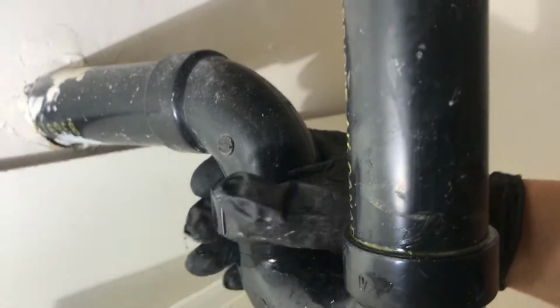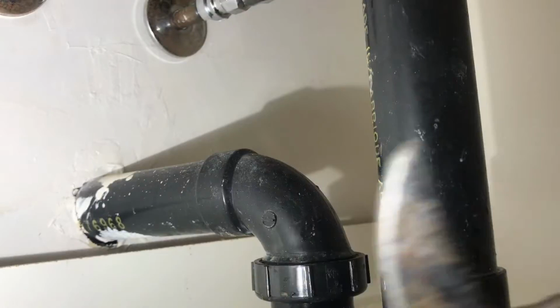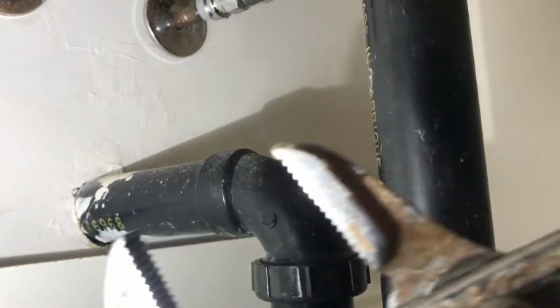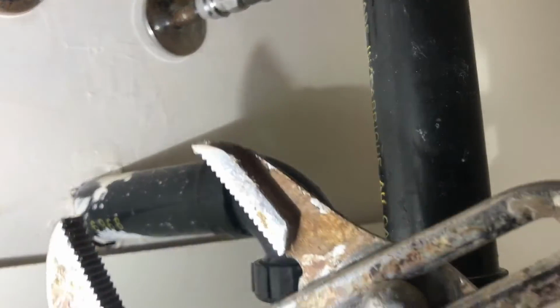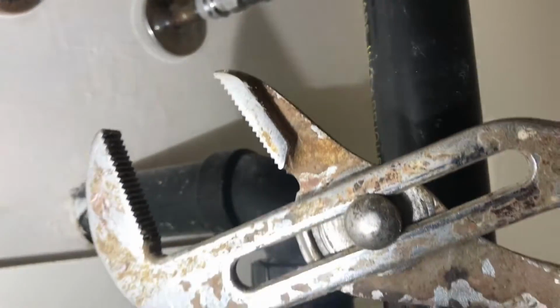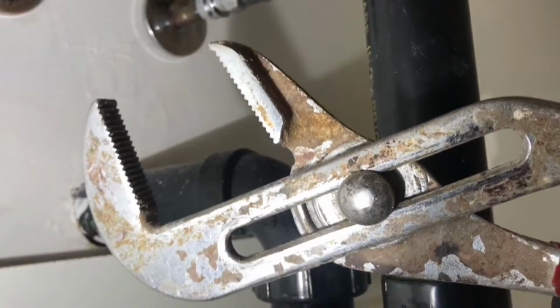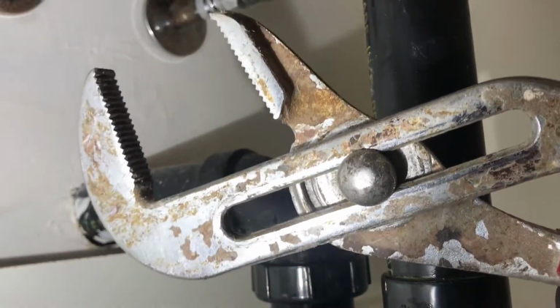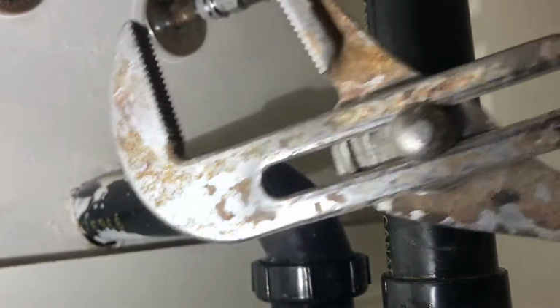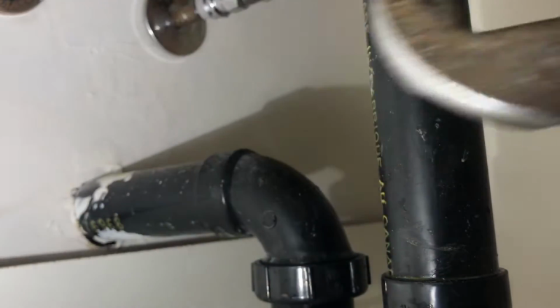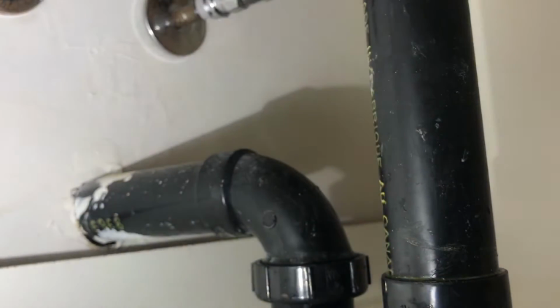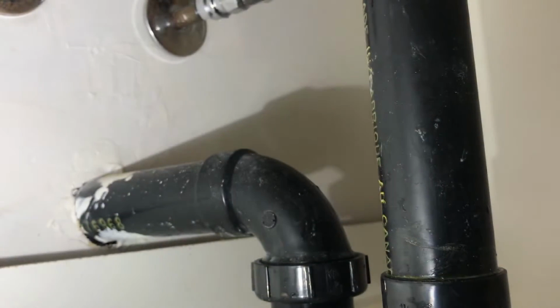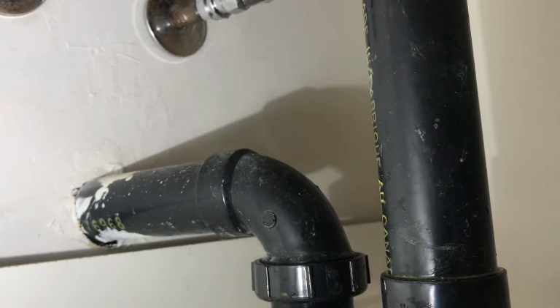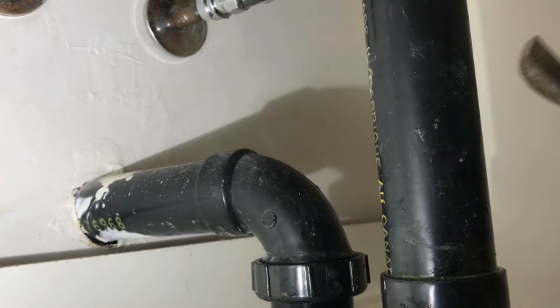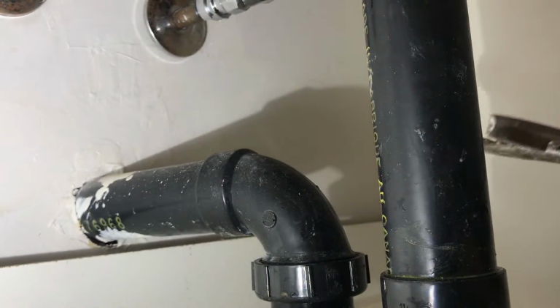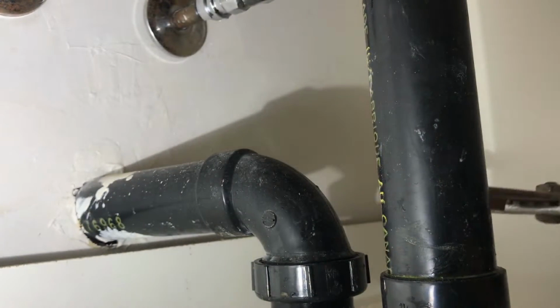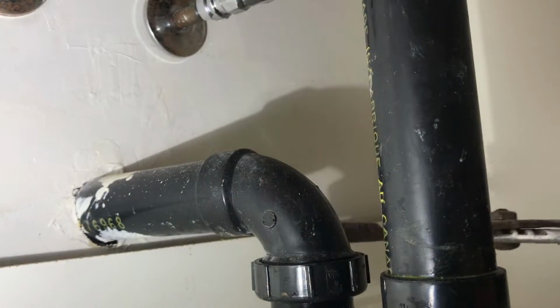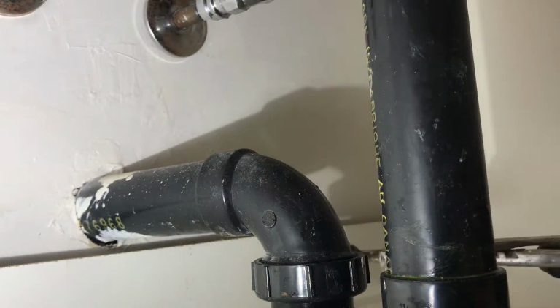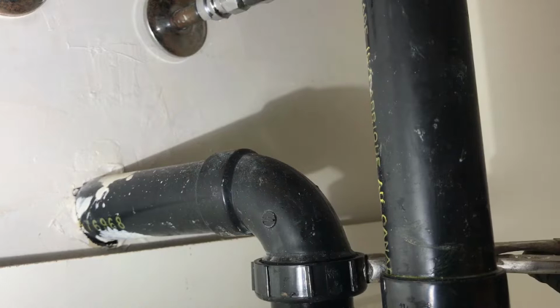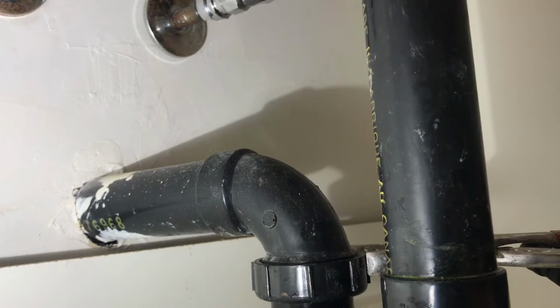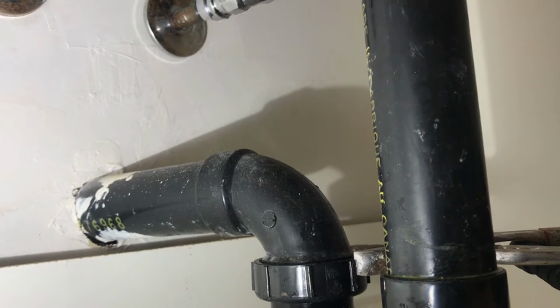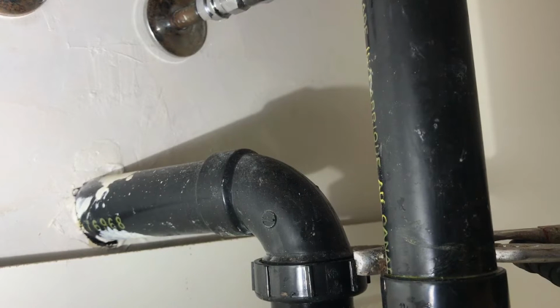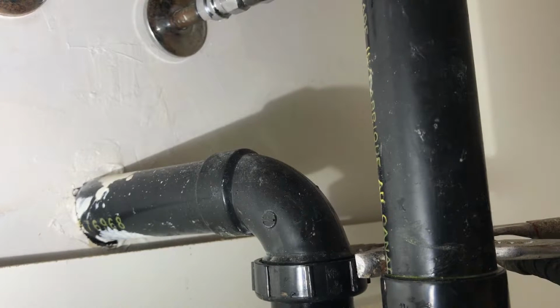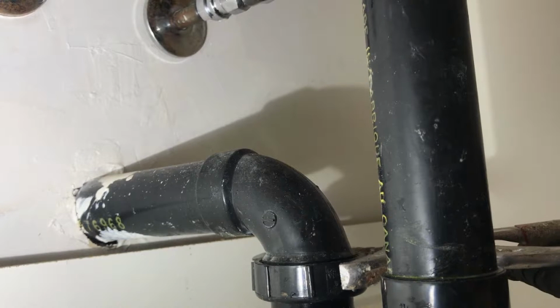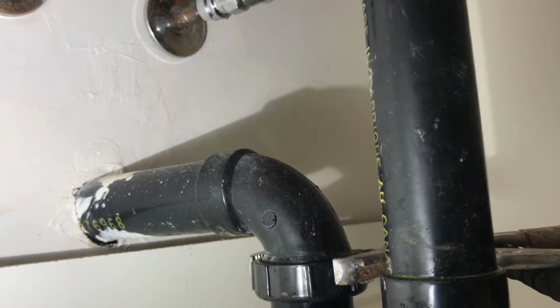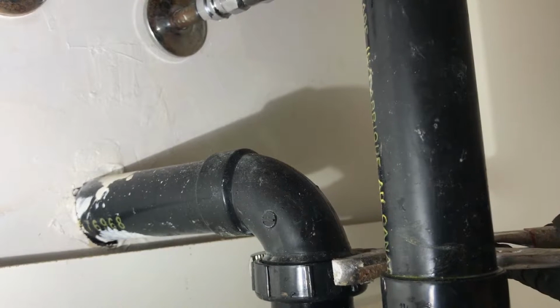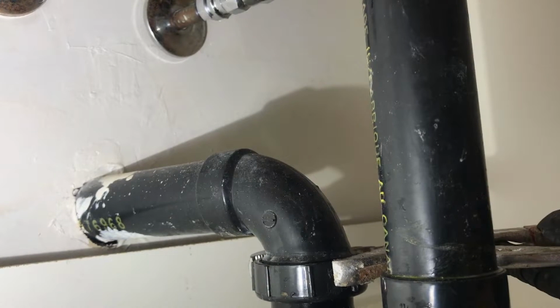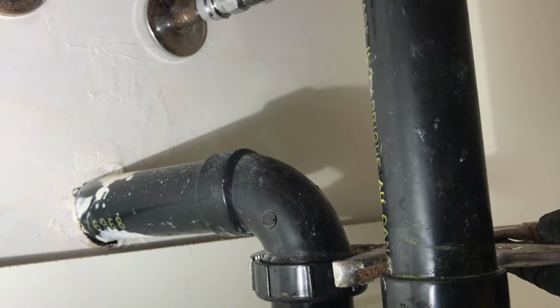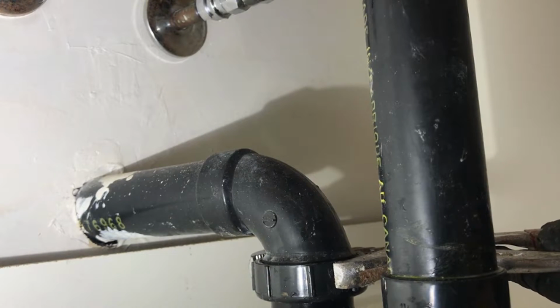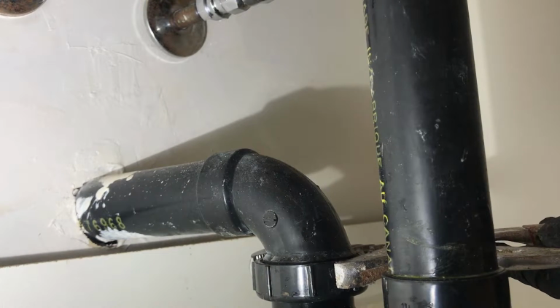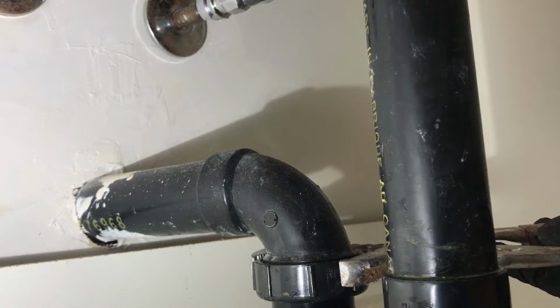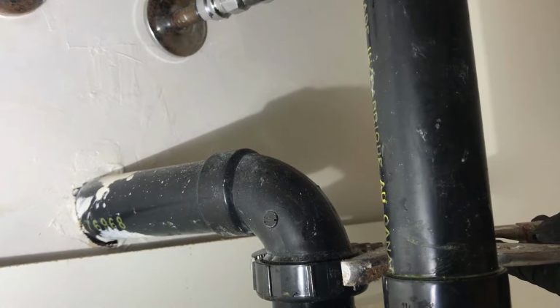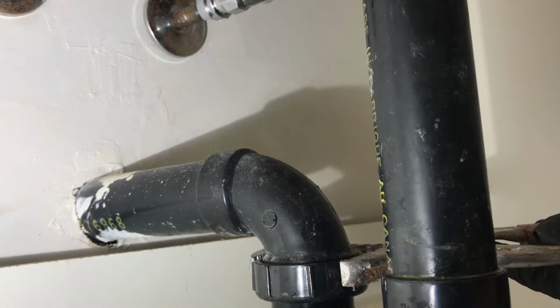Using the locking pliers, just make sure they're fully tight without over-tightening them.